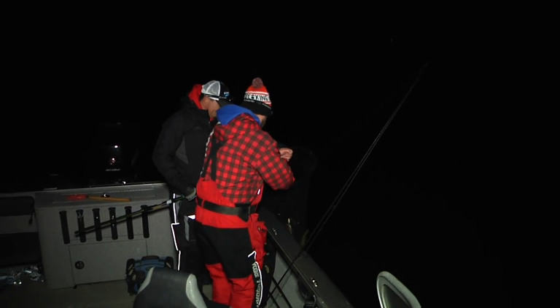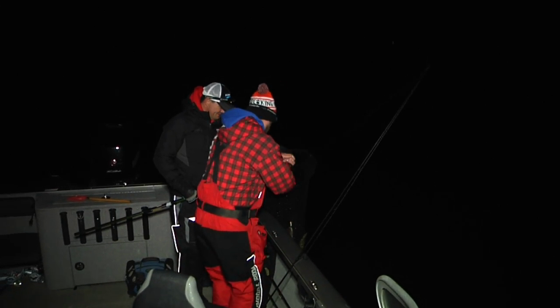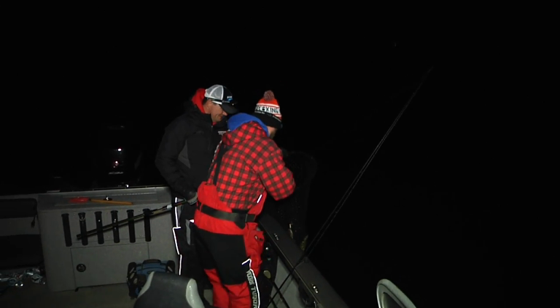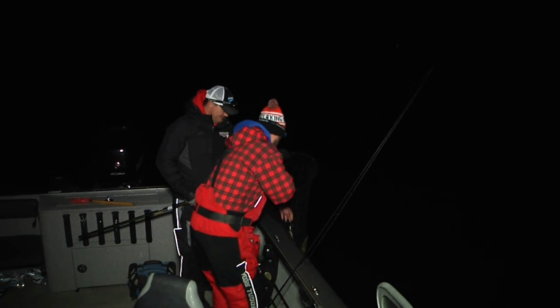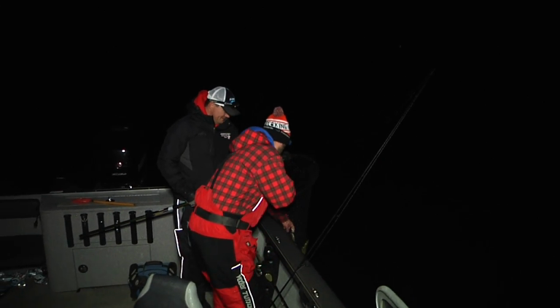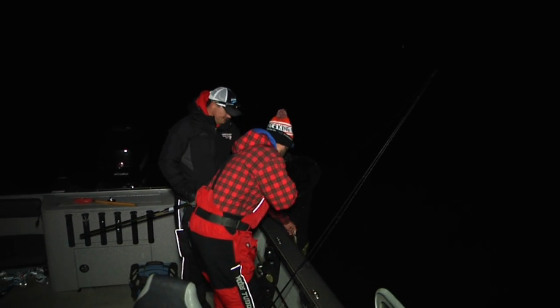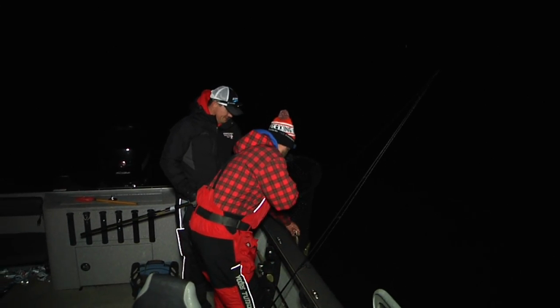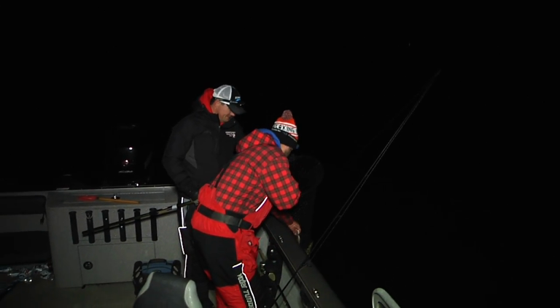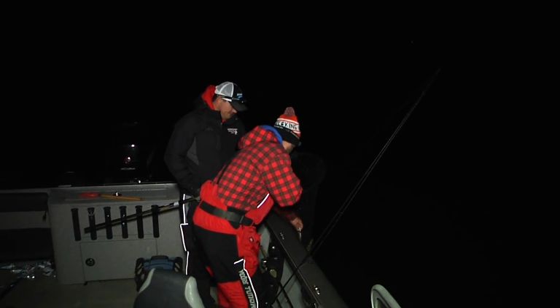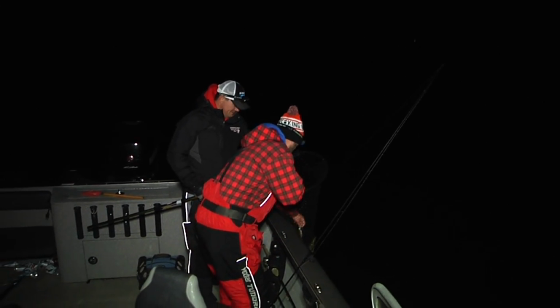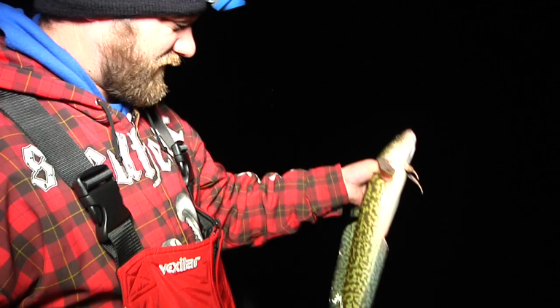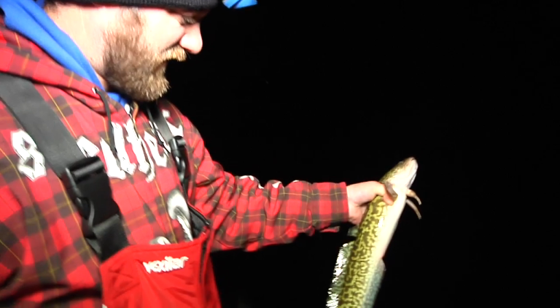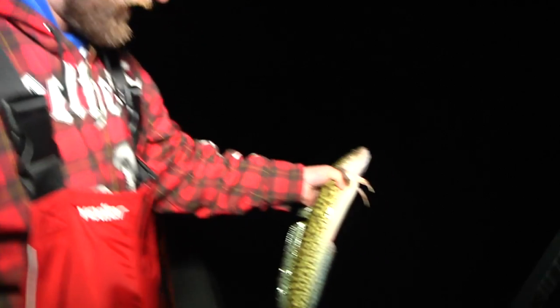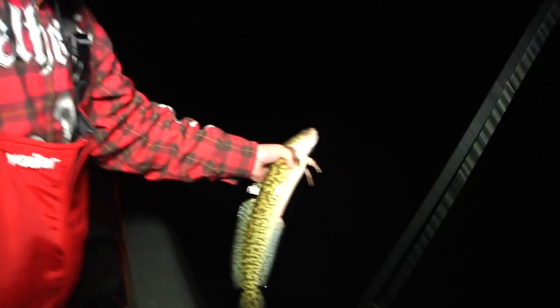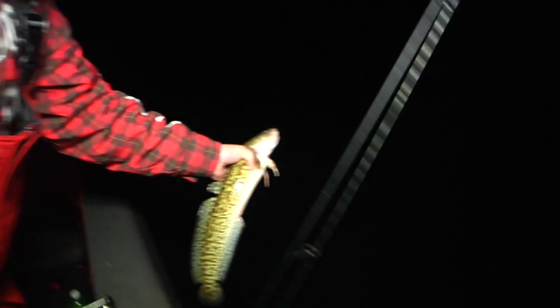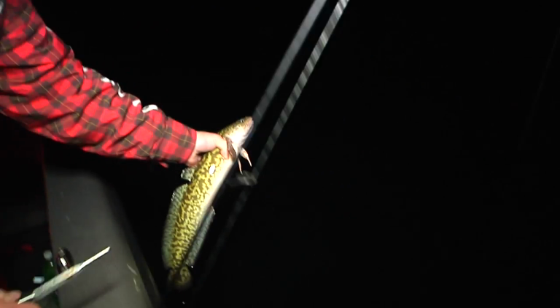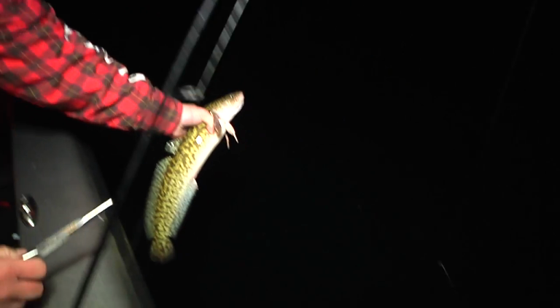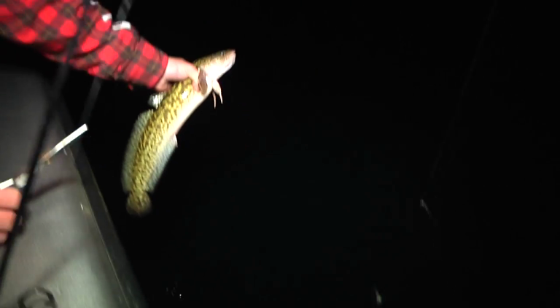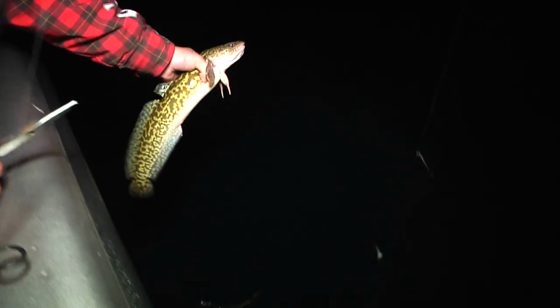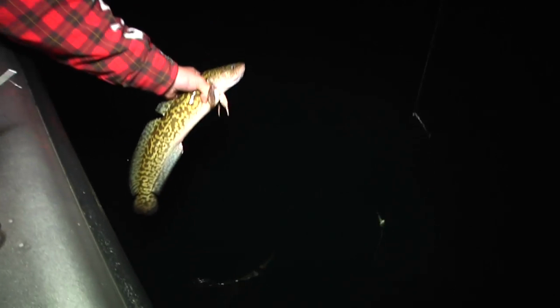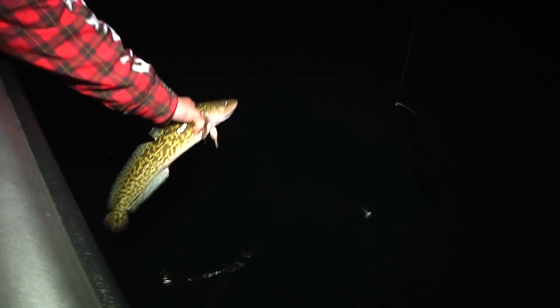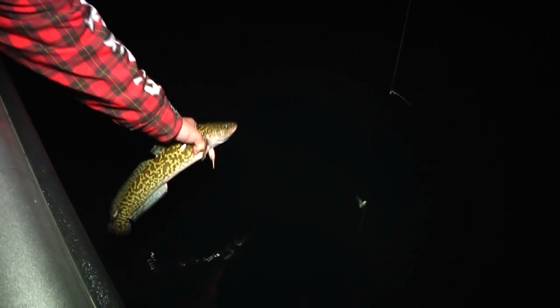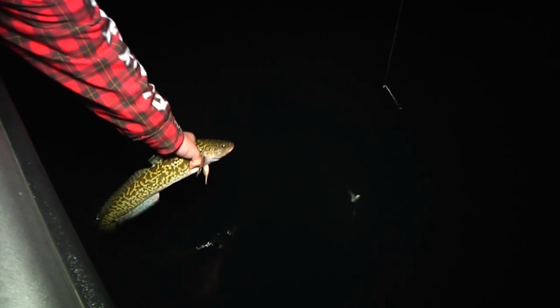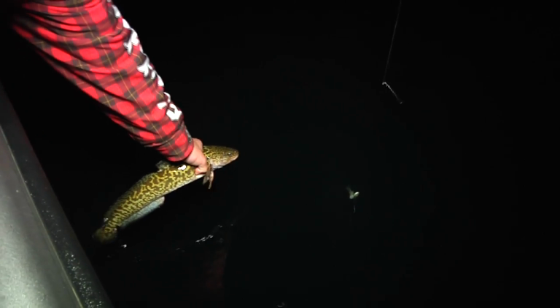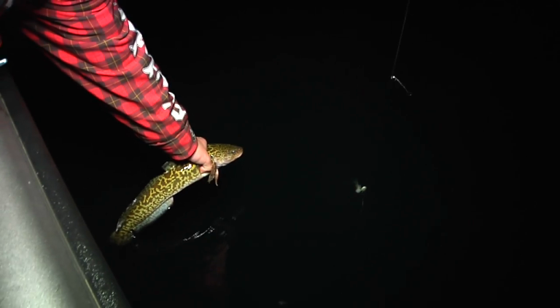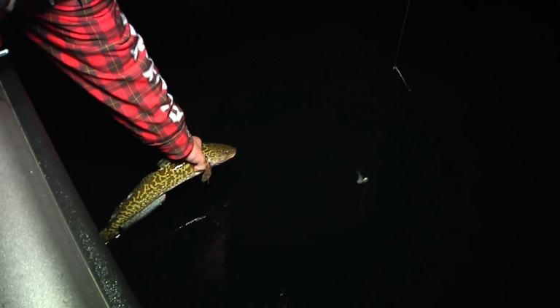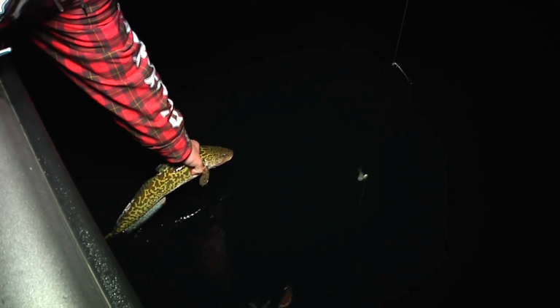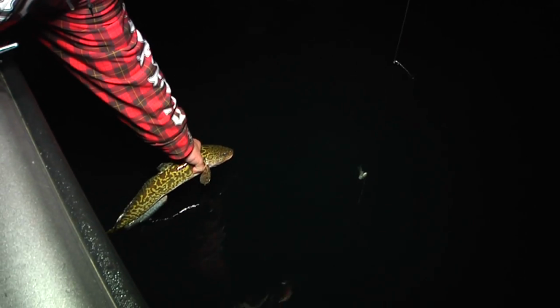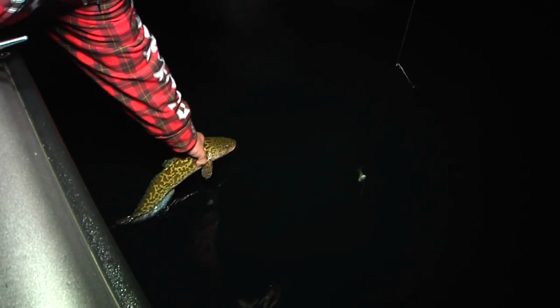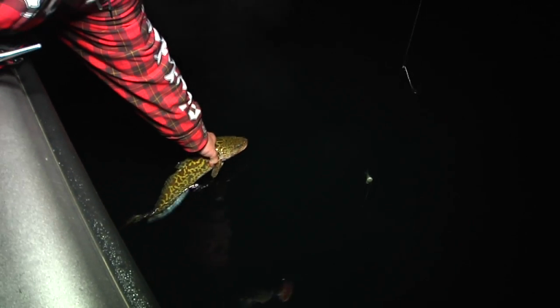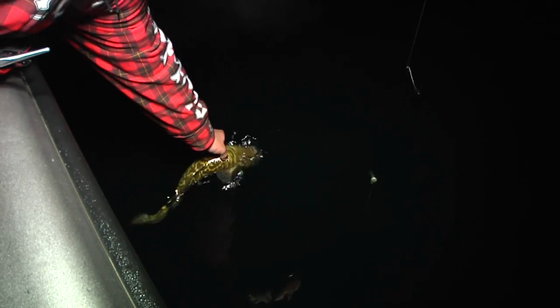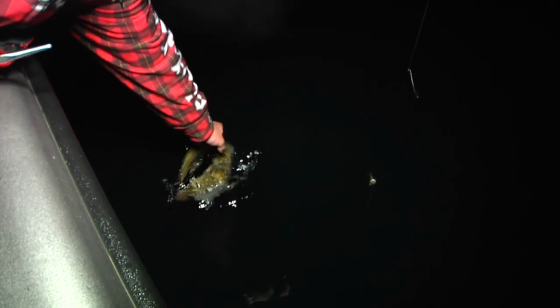So what did we learn? You can catch burbot out of a boat. And it helps to serenade the fish.